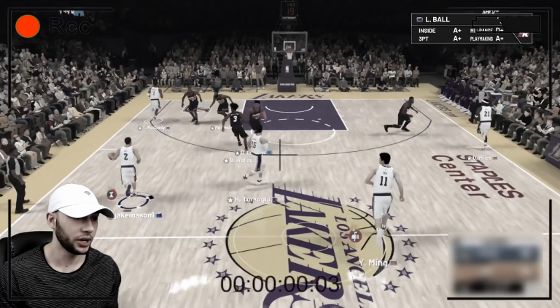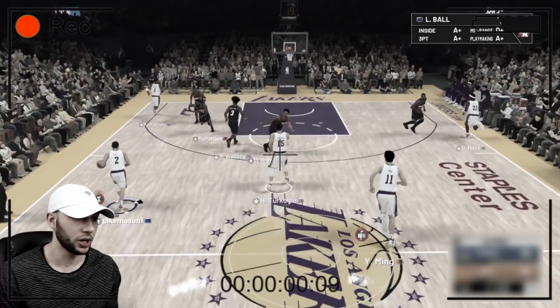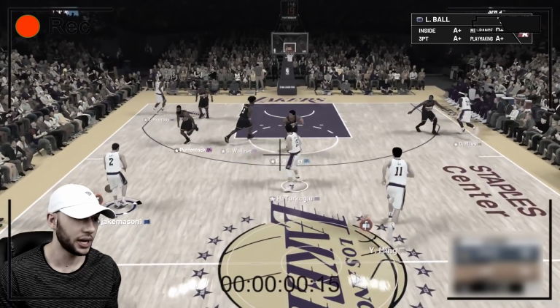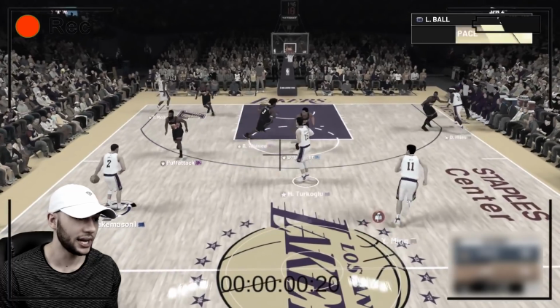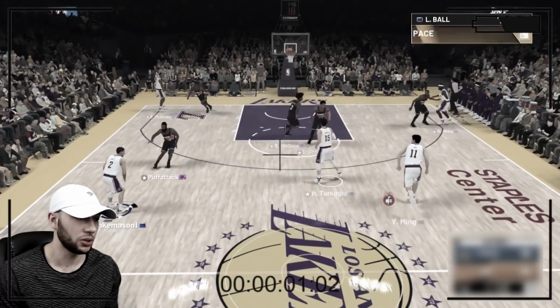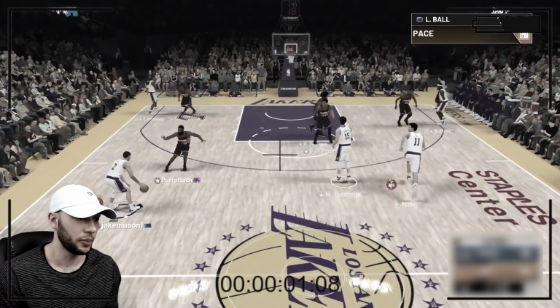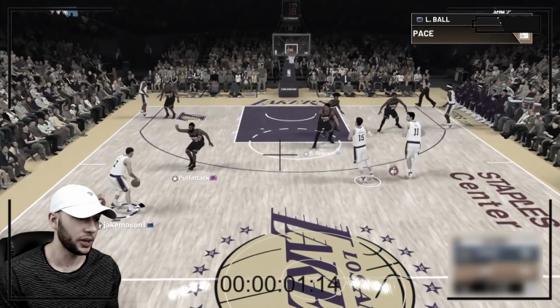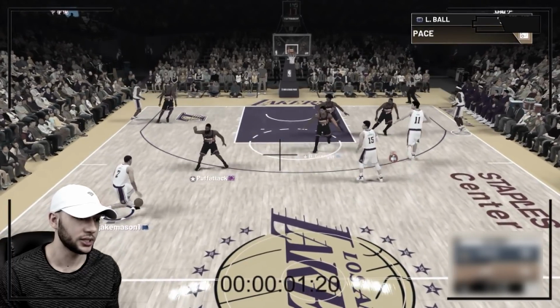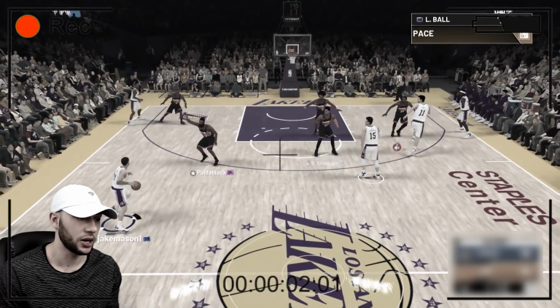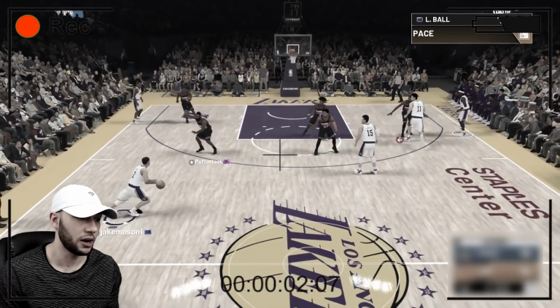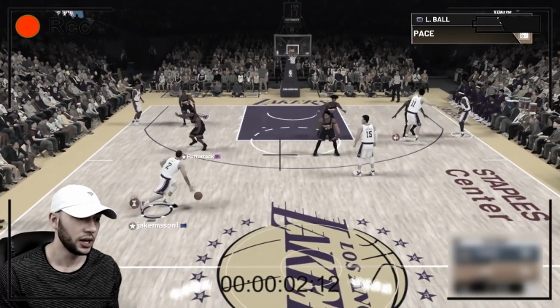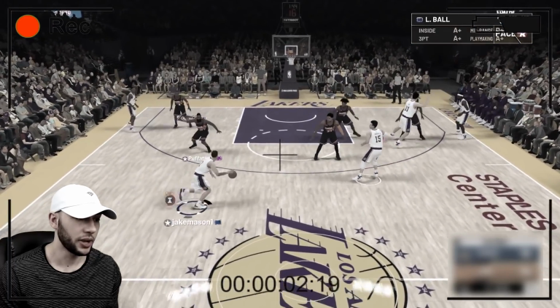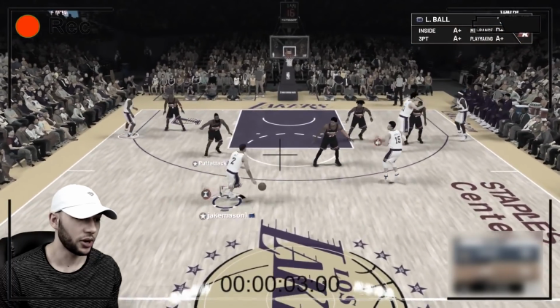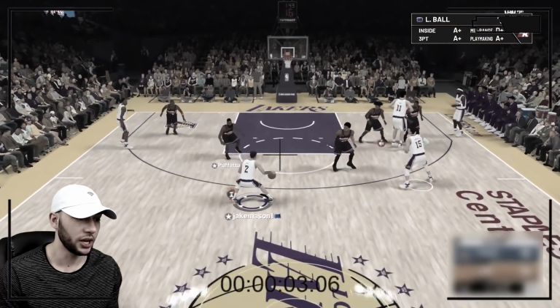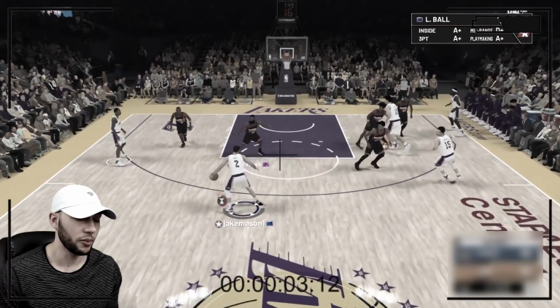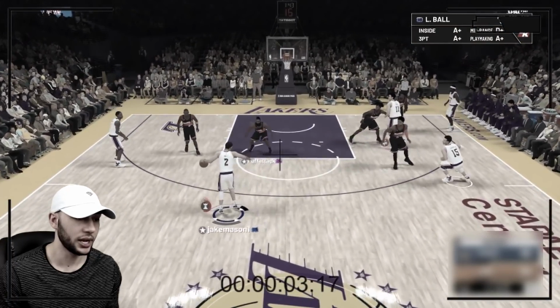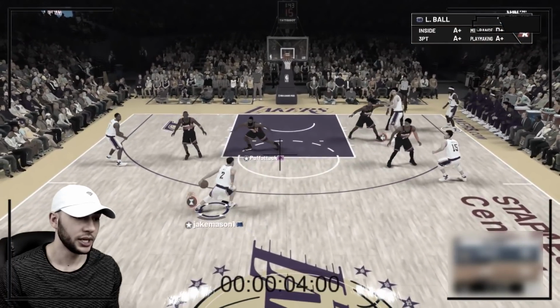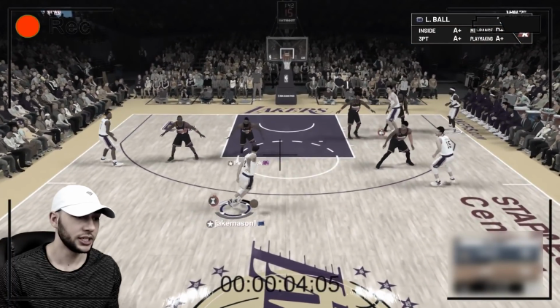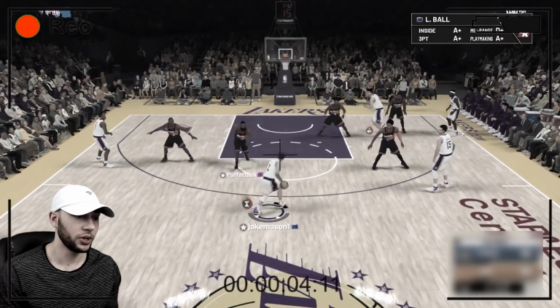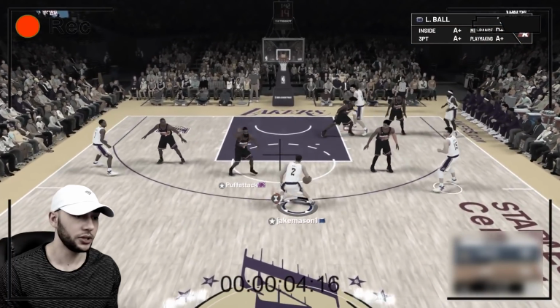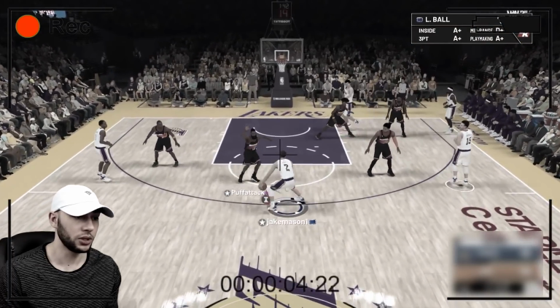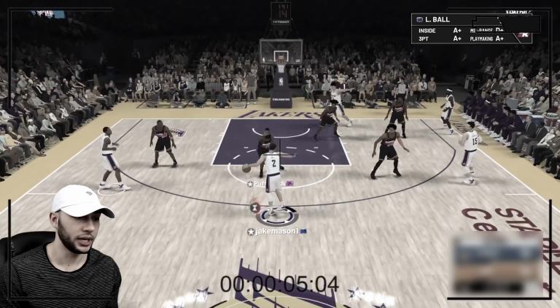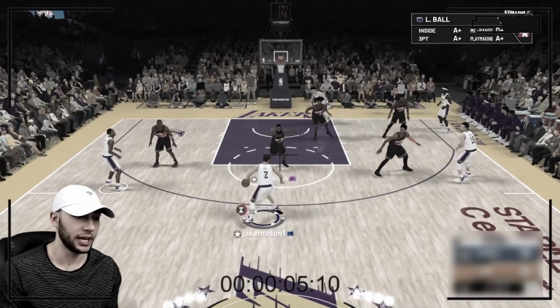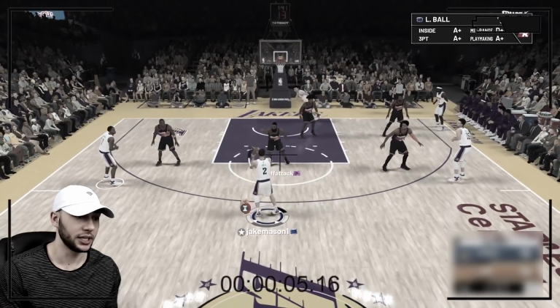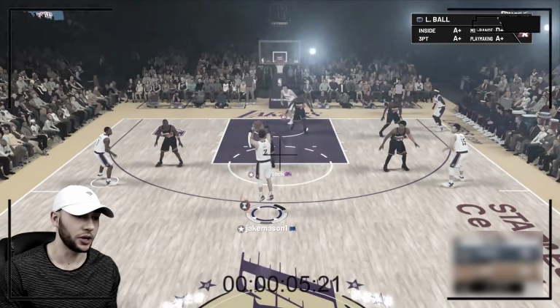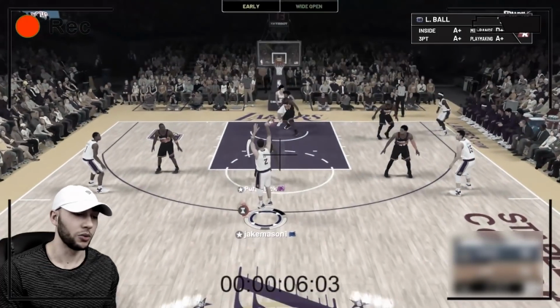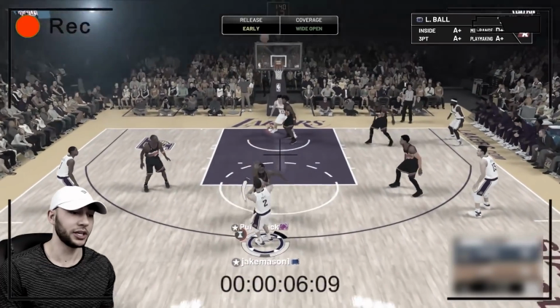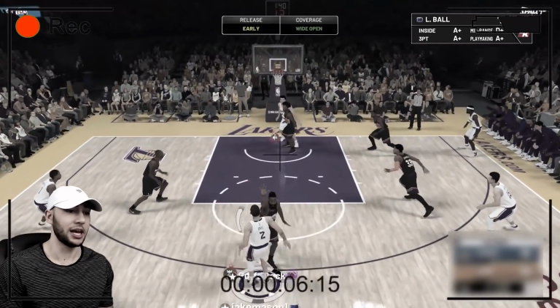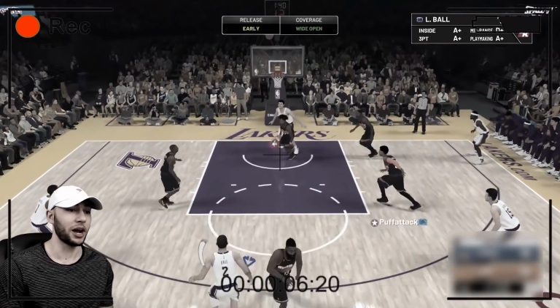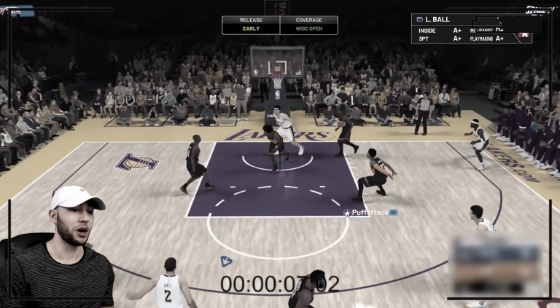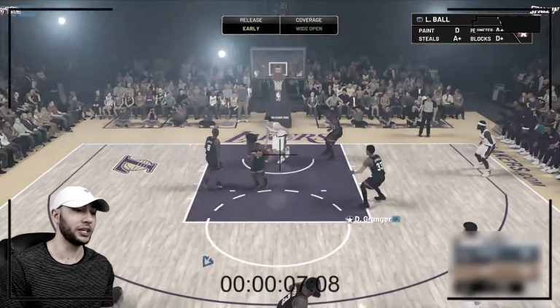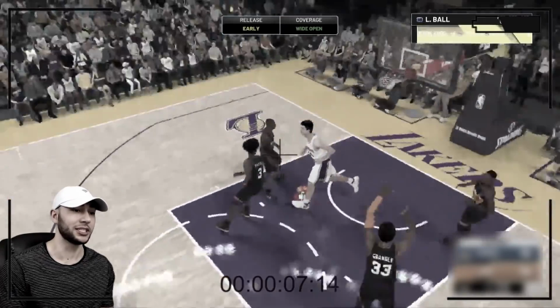We're gonna try to ISO a little bit up against this Harden. Now that we have our takeover badge, see if we can do a little bit of dance. And there we go, look at the step back. Come on, release!